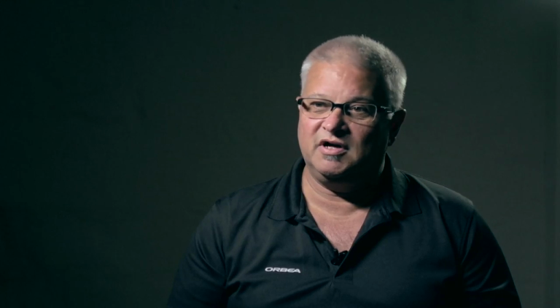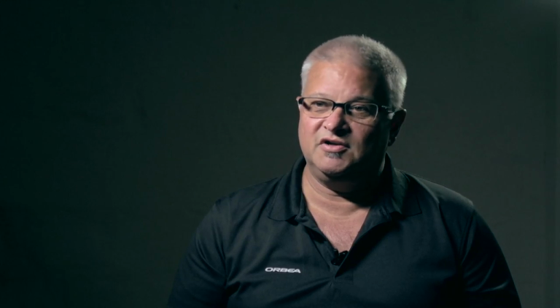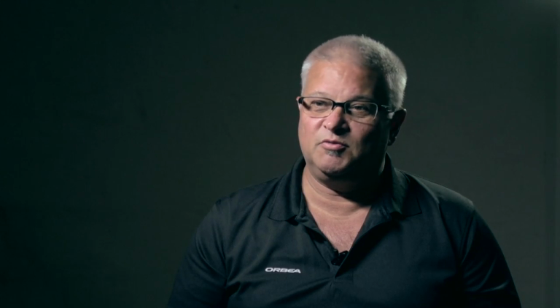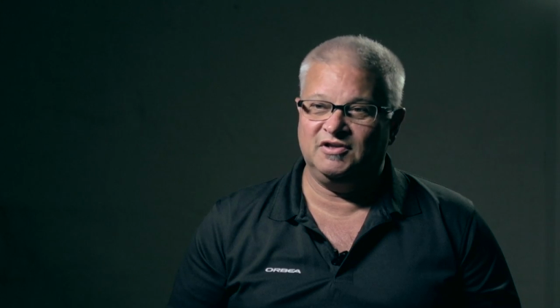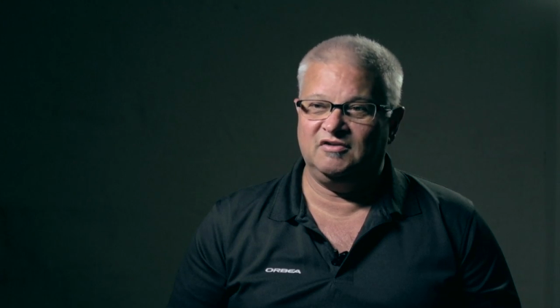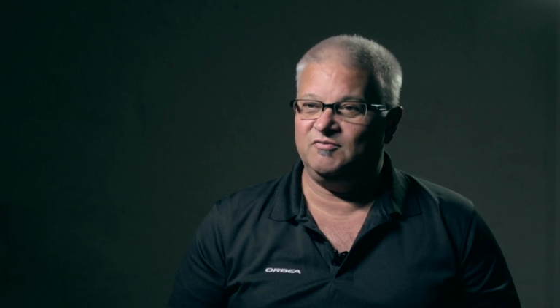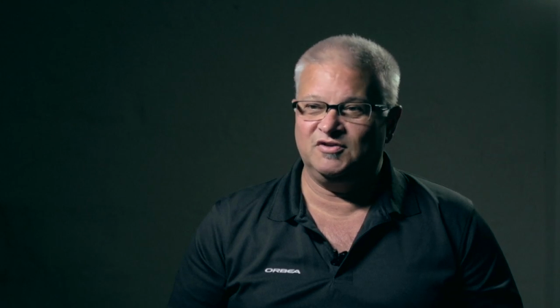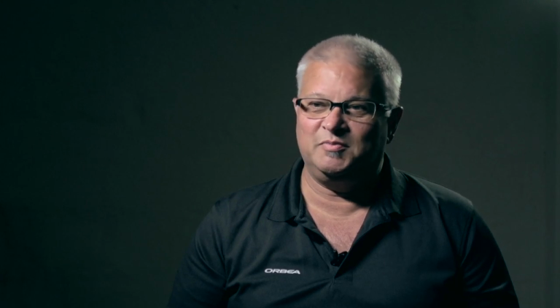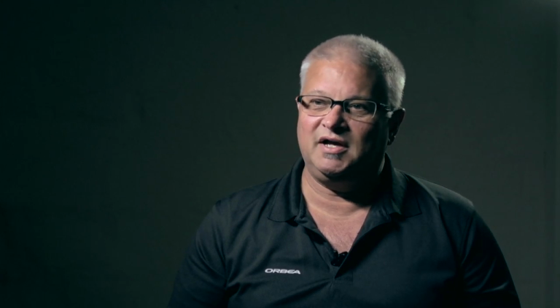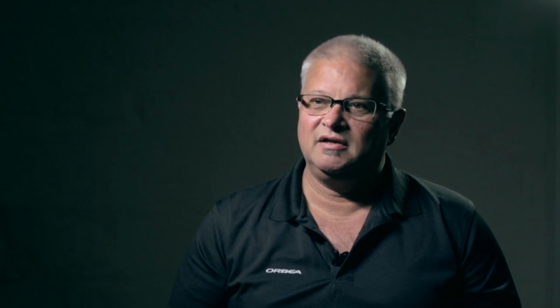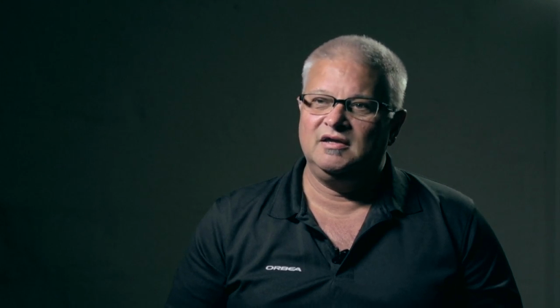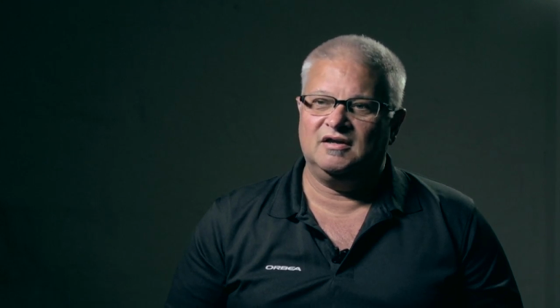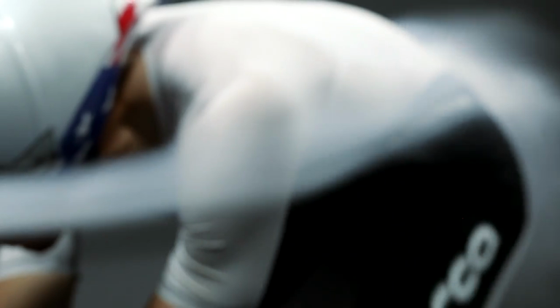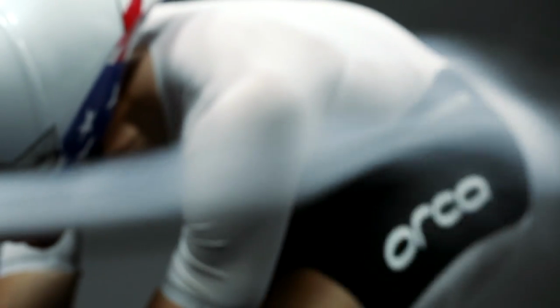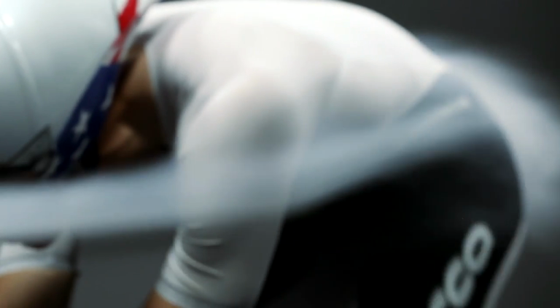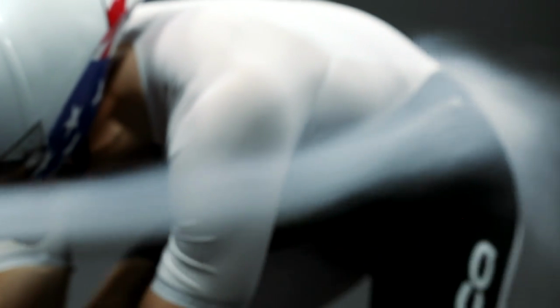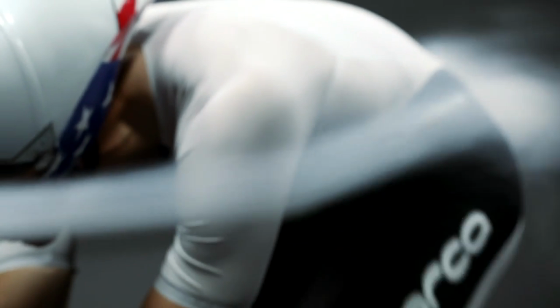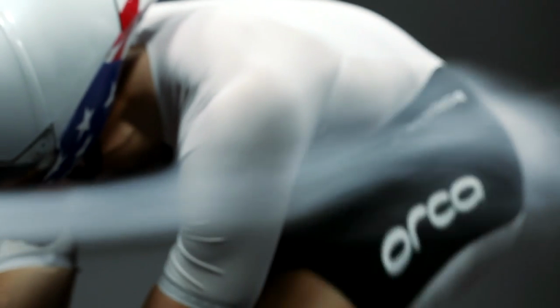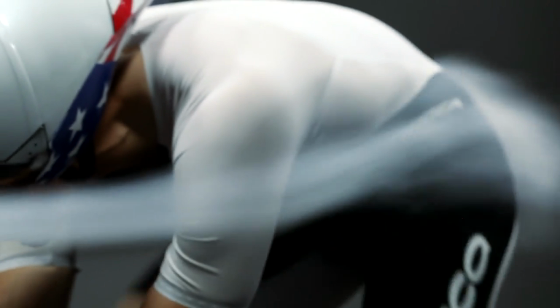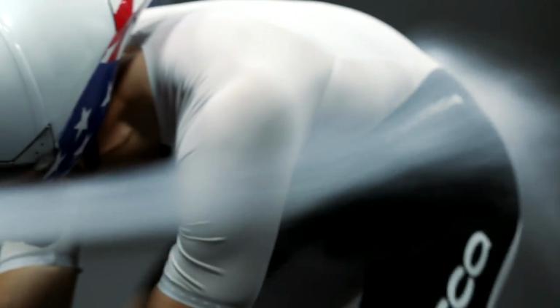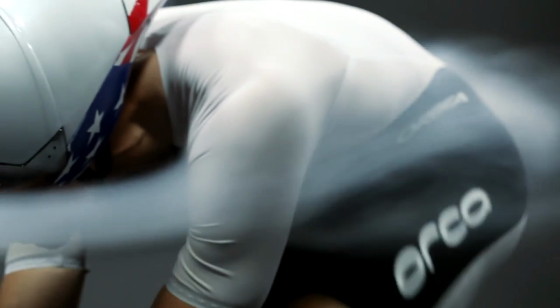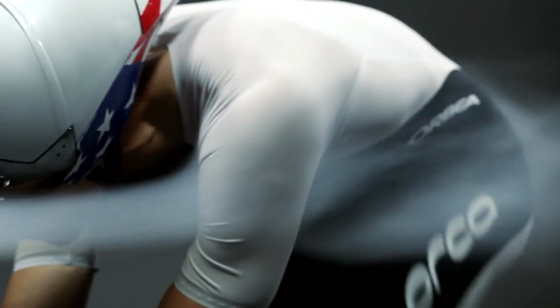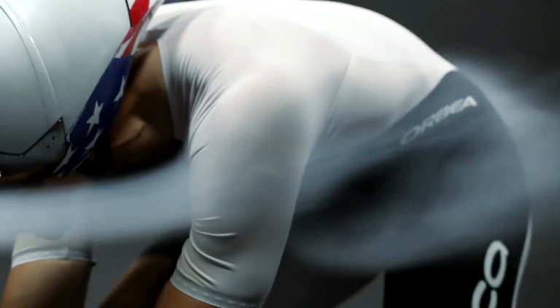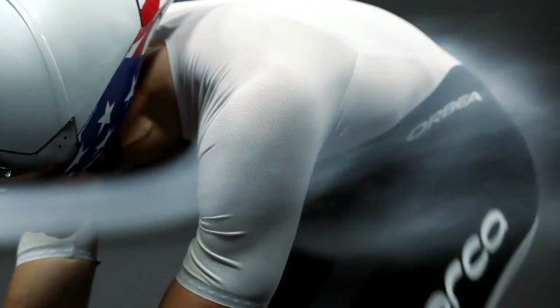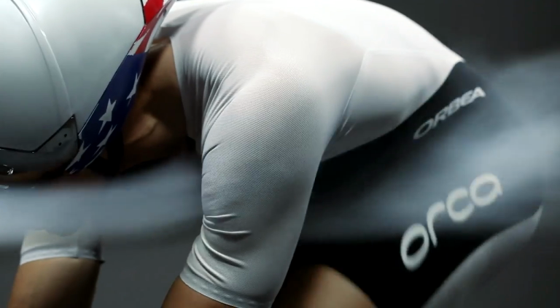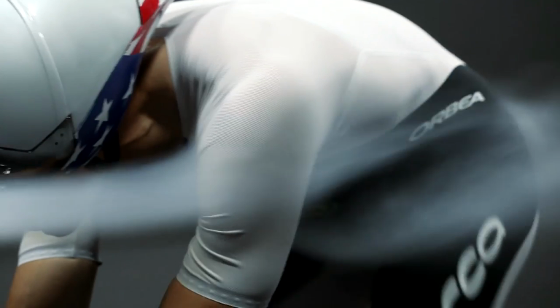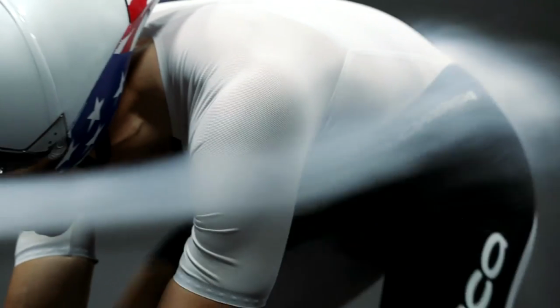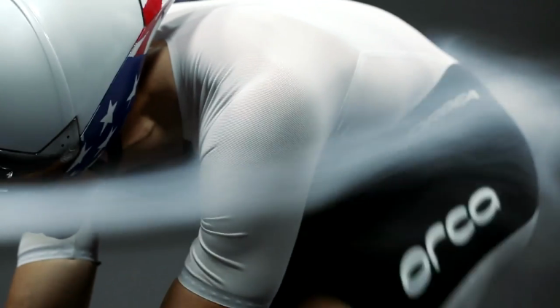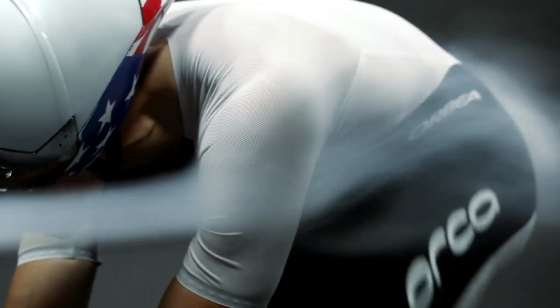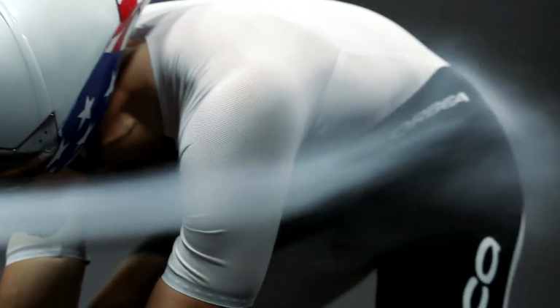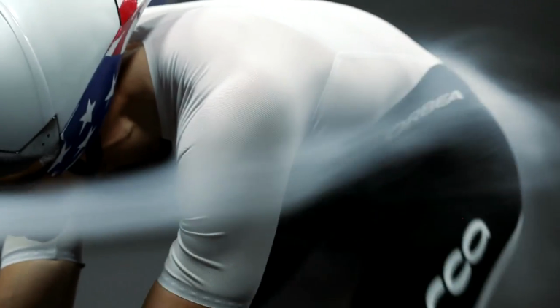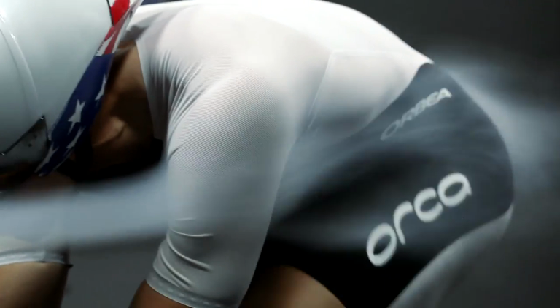It's completely re-engineered from the ground up, really, and from front to back. New concepts in aerodynamics, new ideas that we've had.